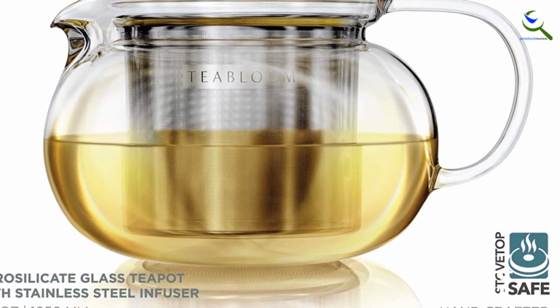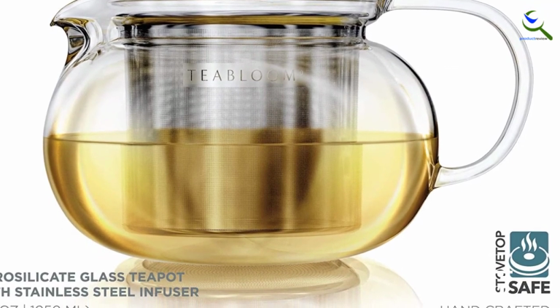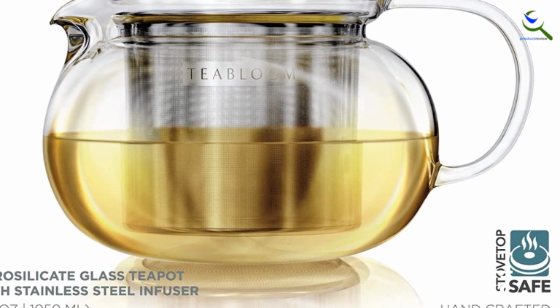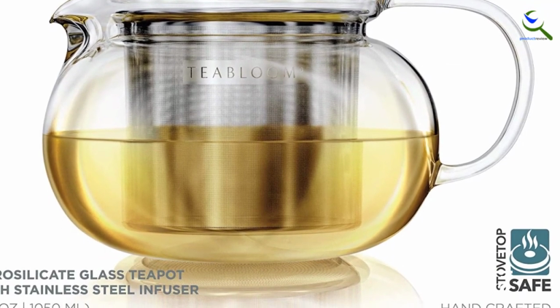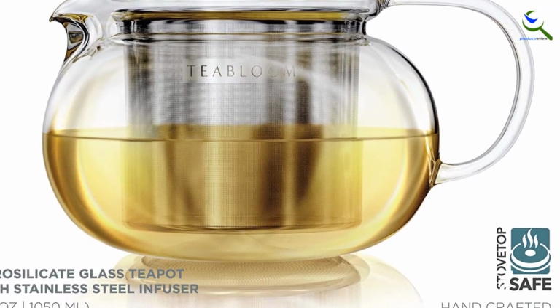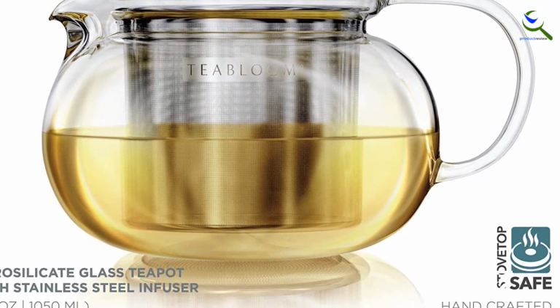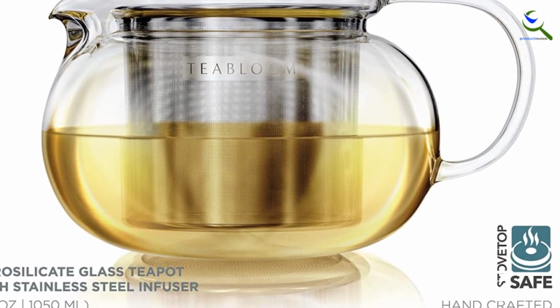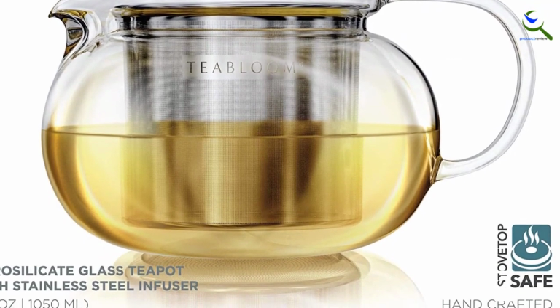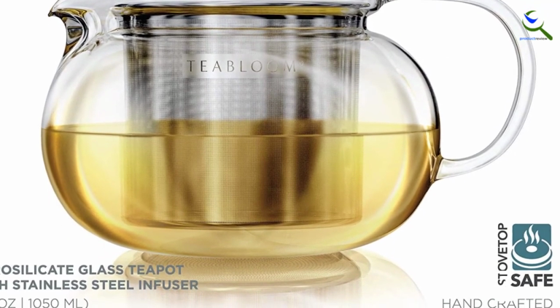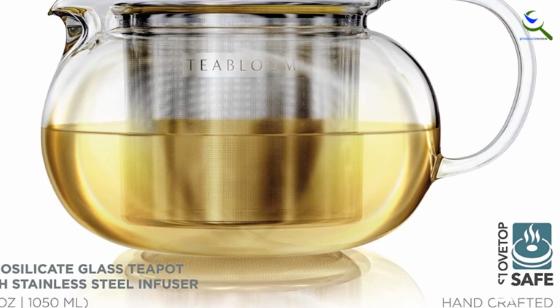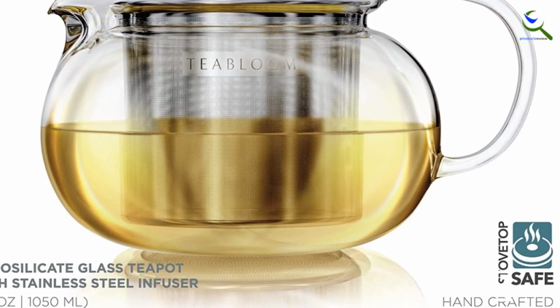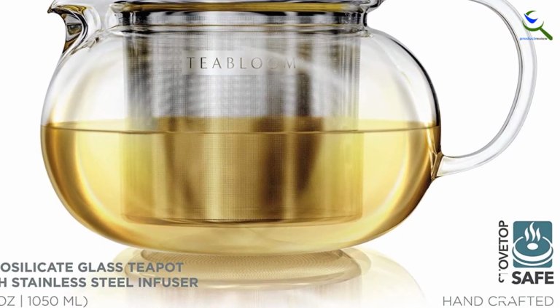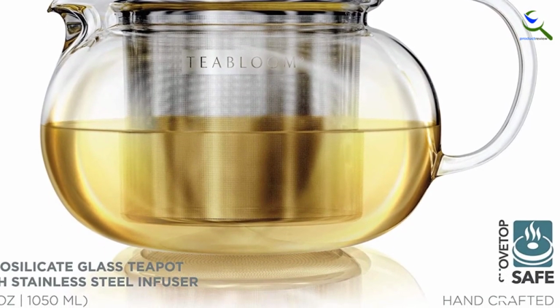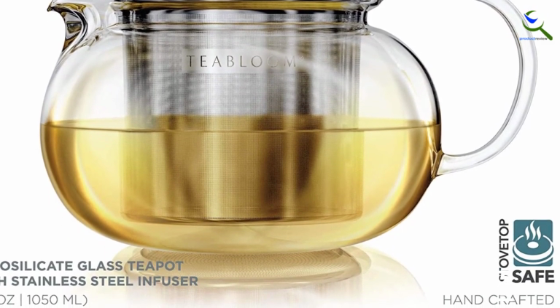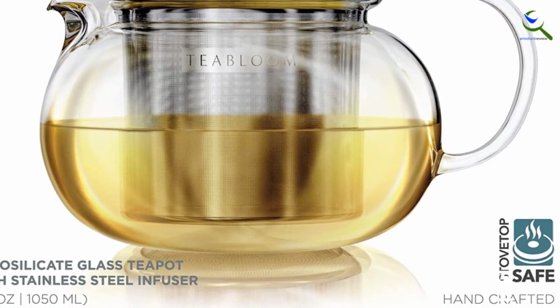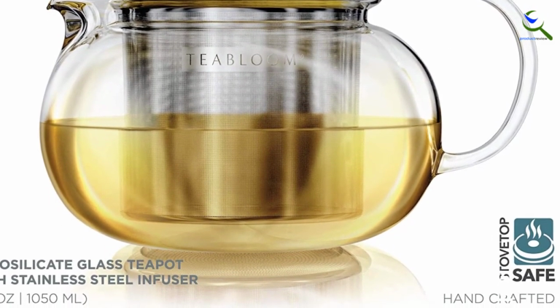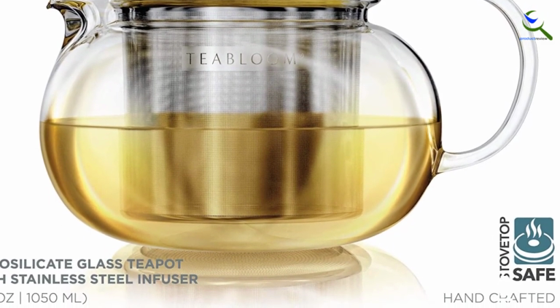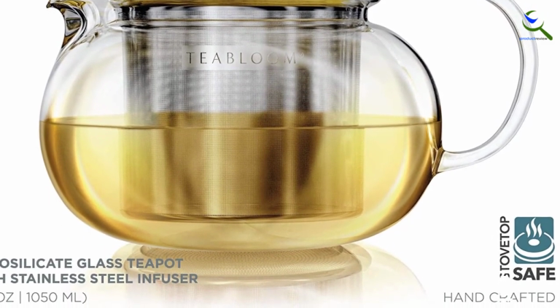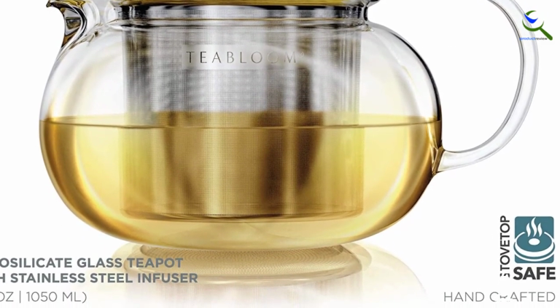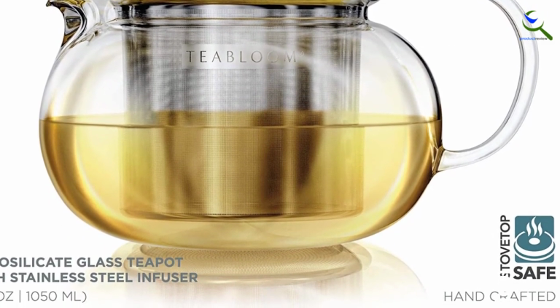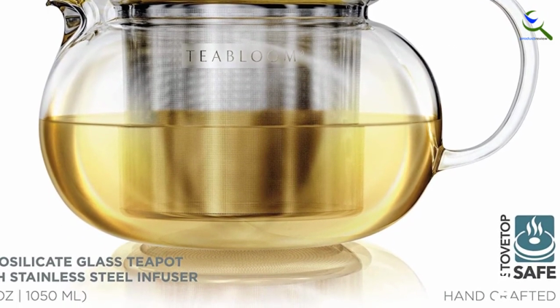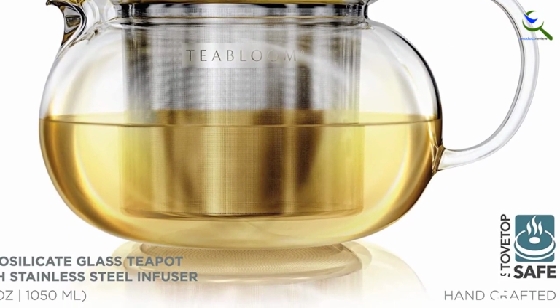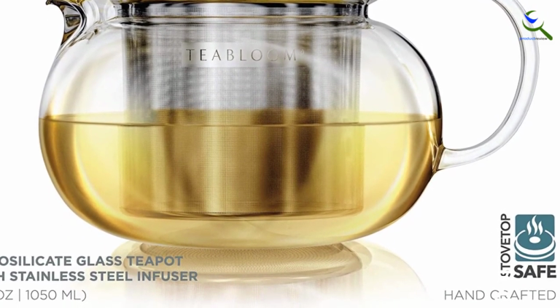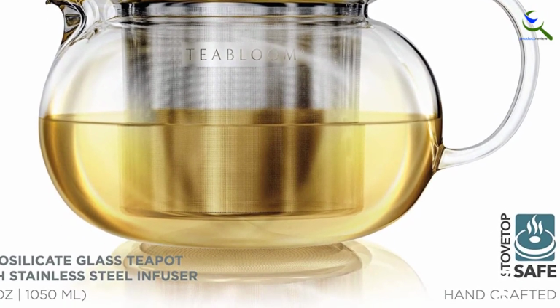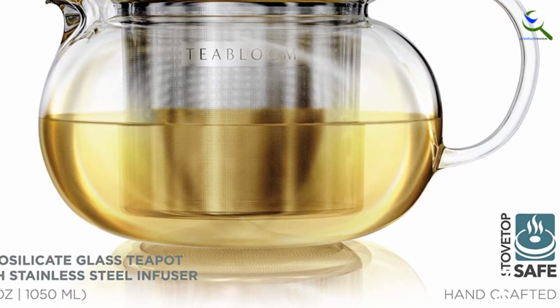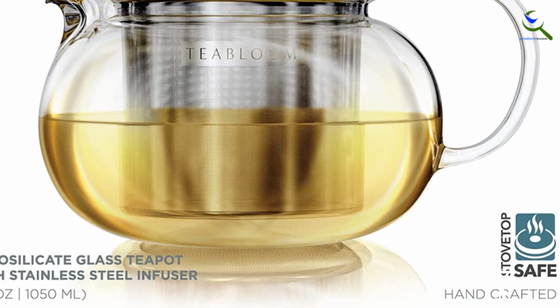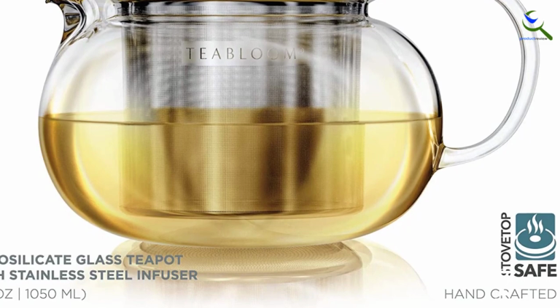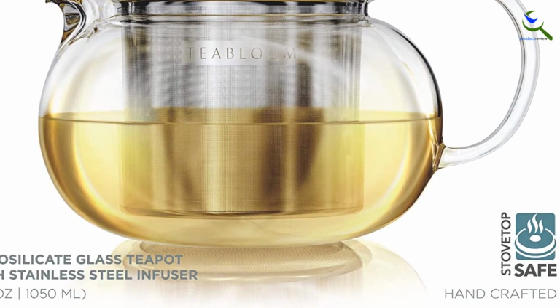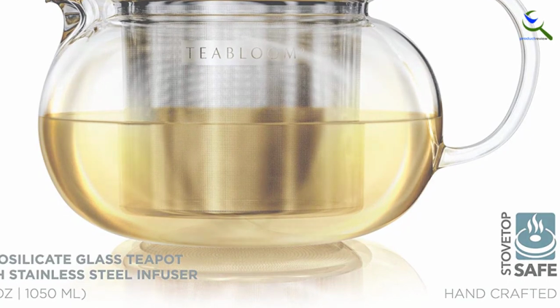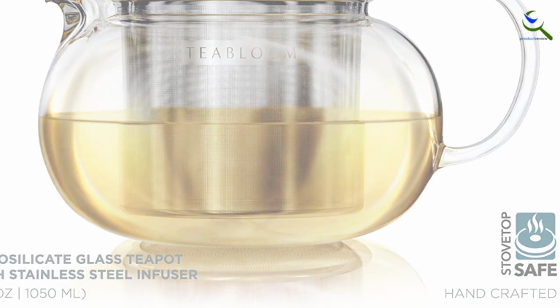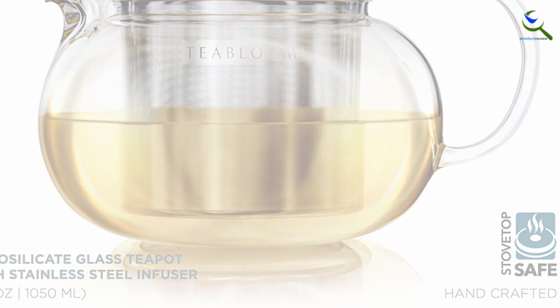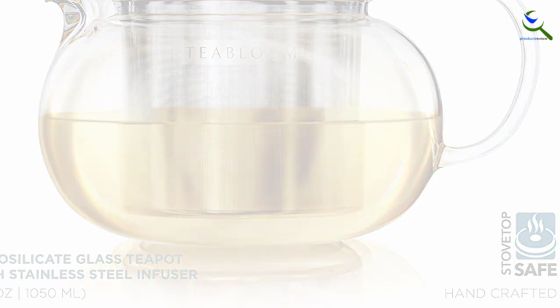Keep warm safely on the stovetop, and clean up easily in the dishwasher or by hand.